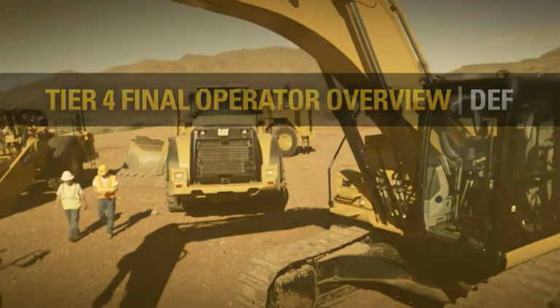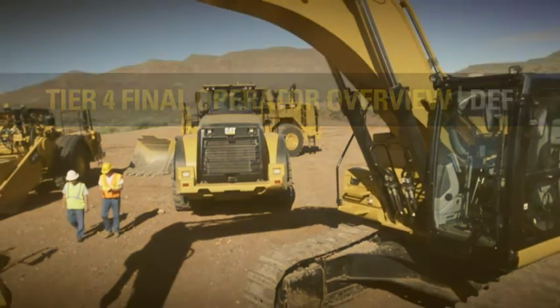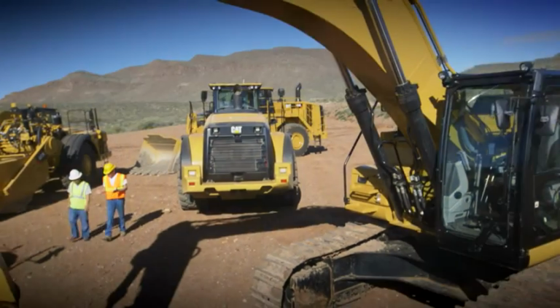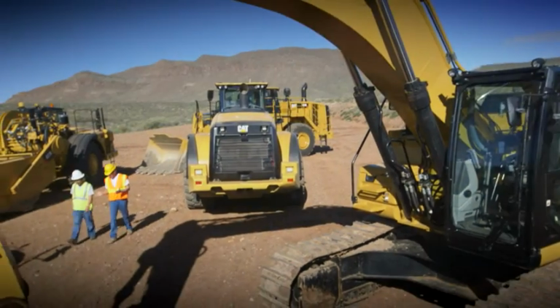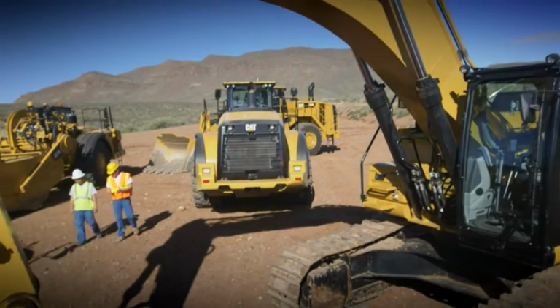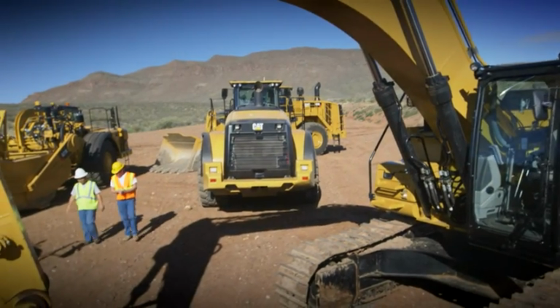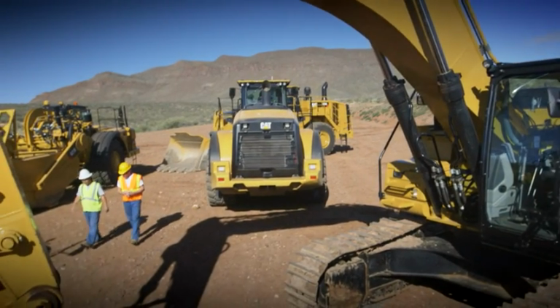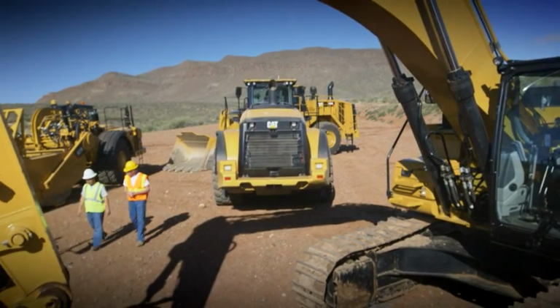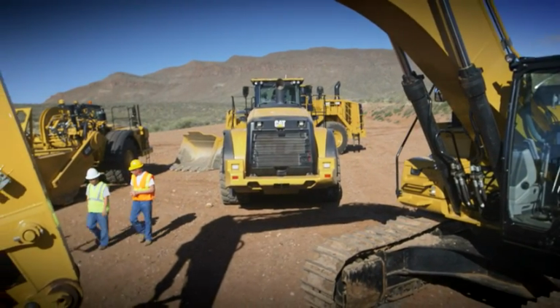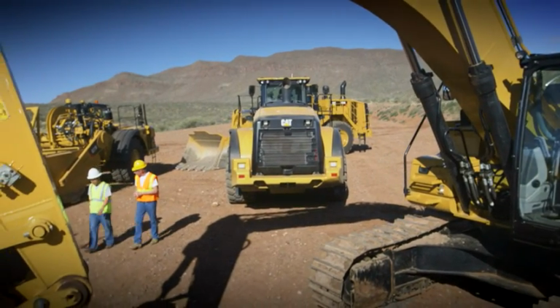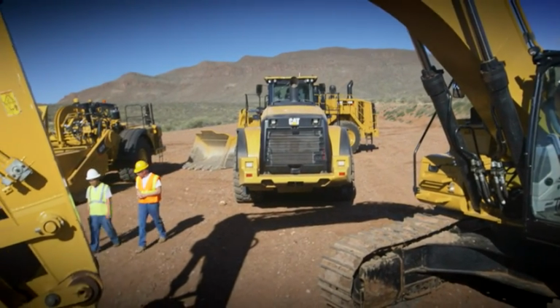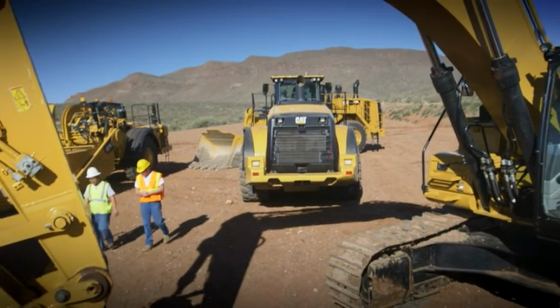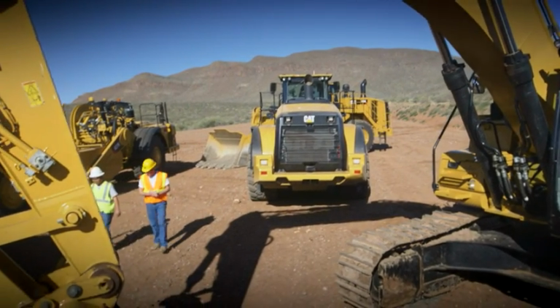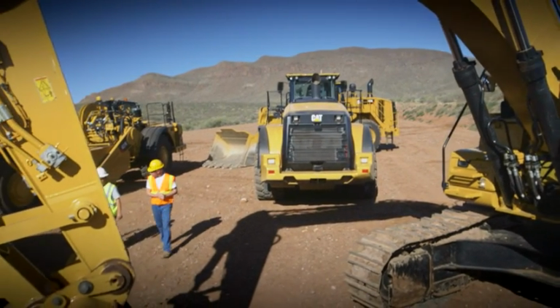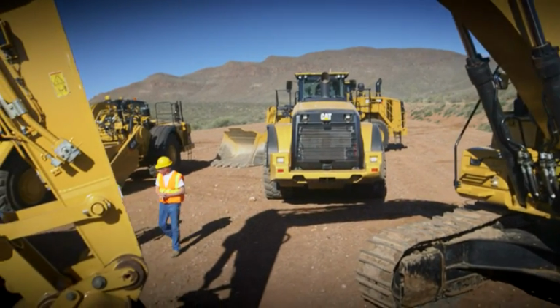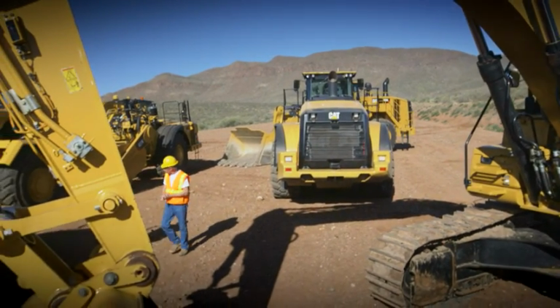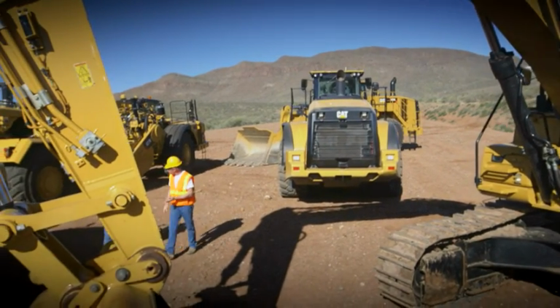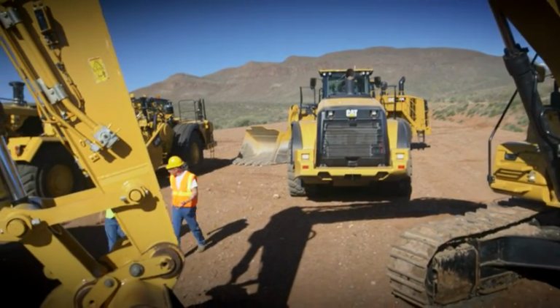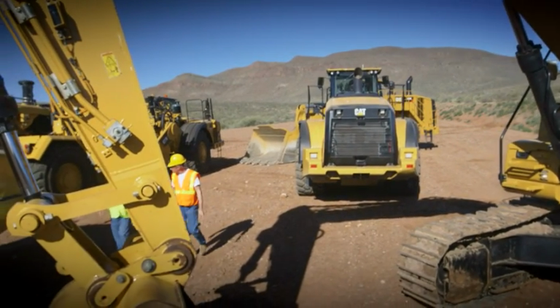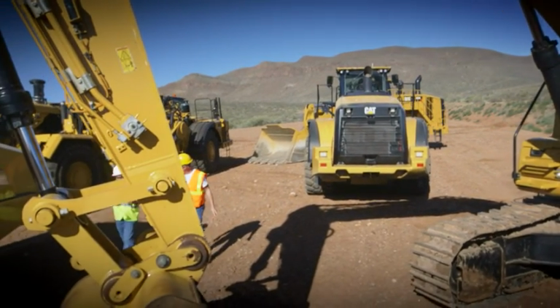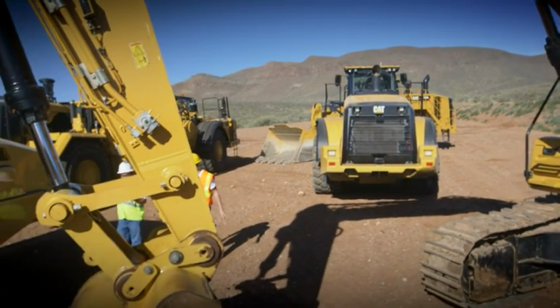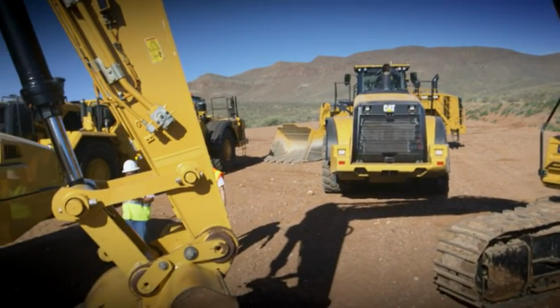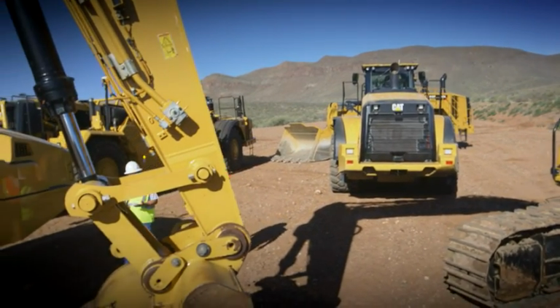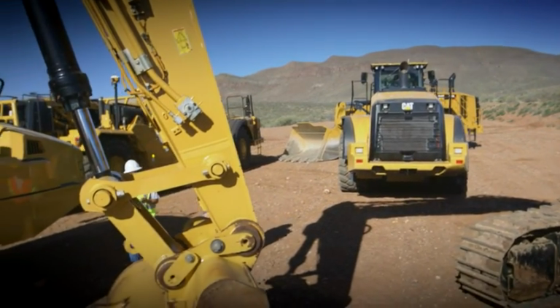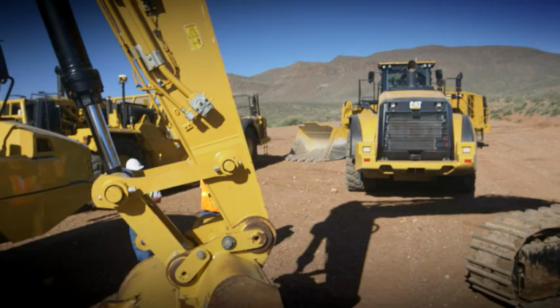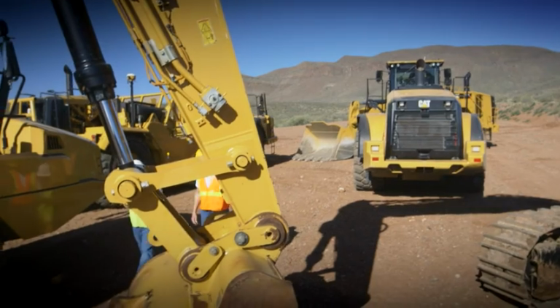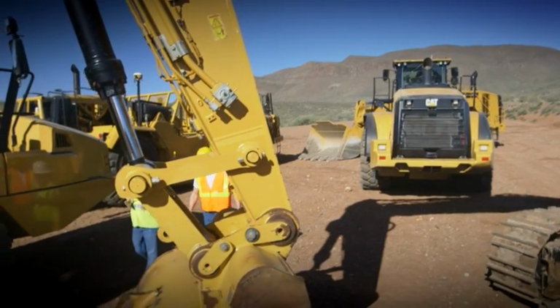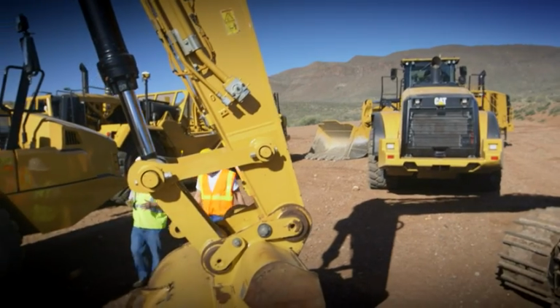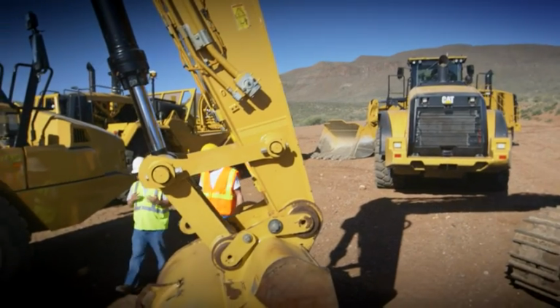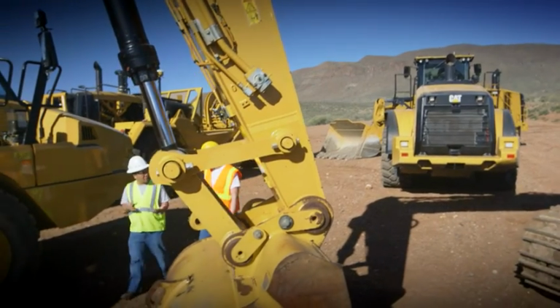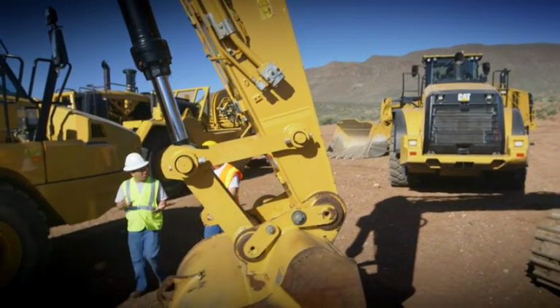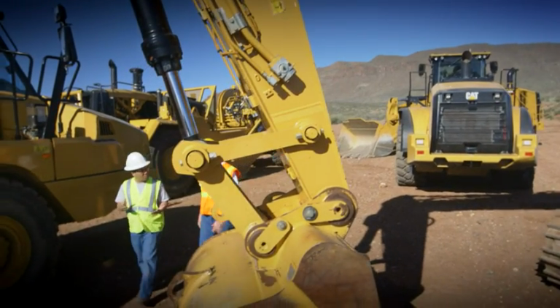Hey, look, do you have any more questions about the diesel exhaust fluid? Yeah, so you said that I should add DEF whenever I fuel up?